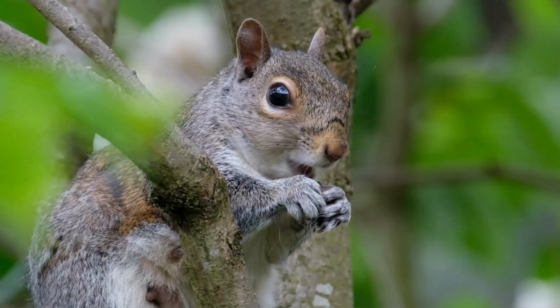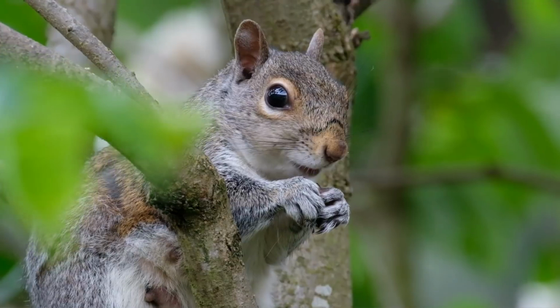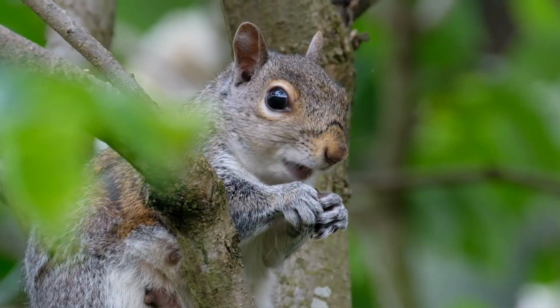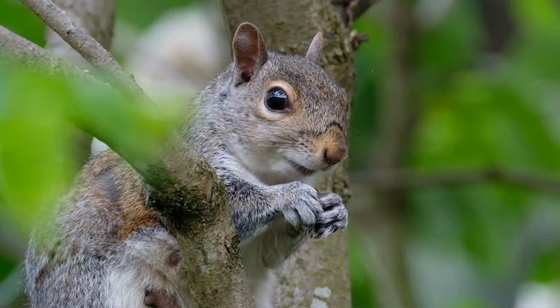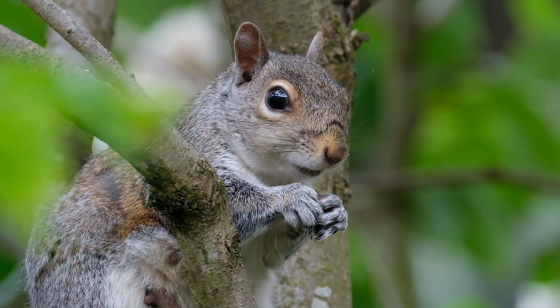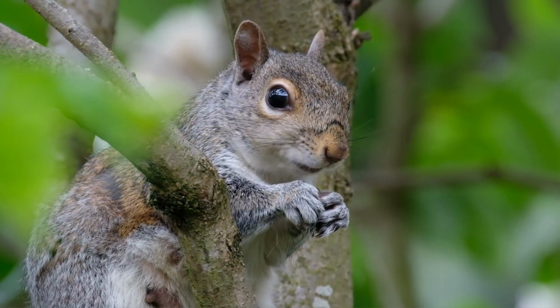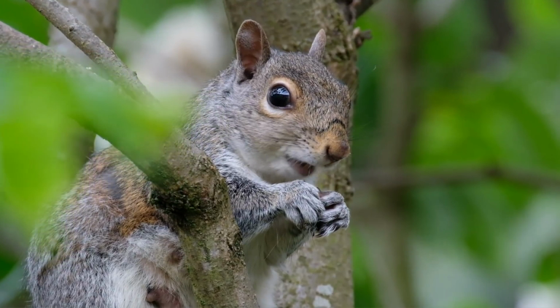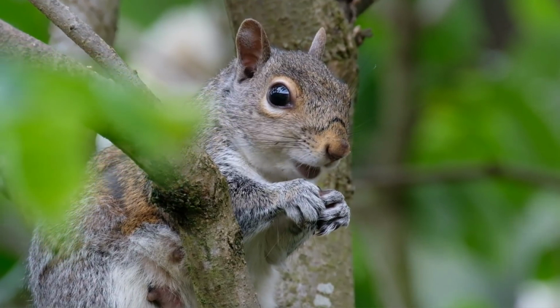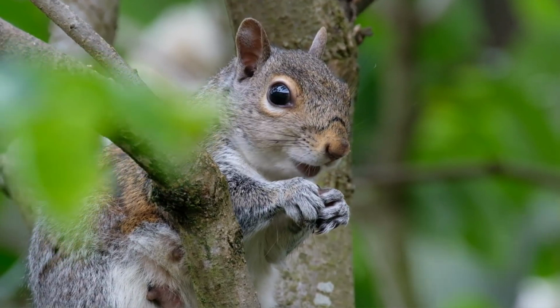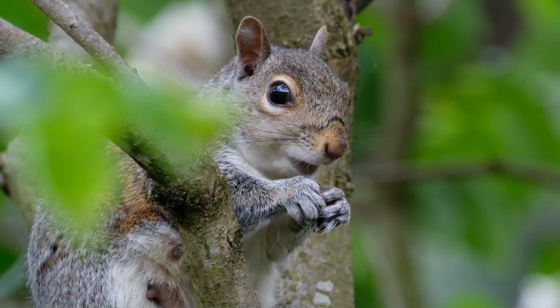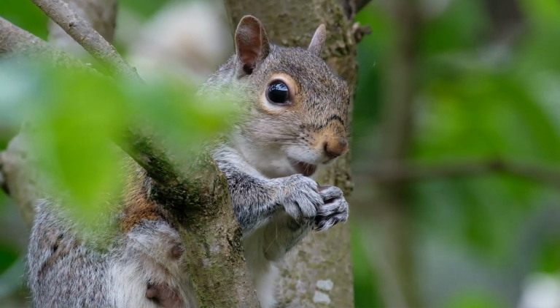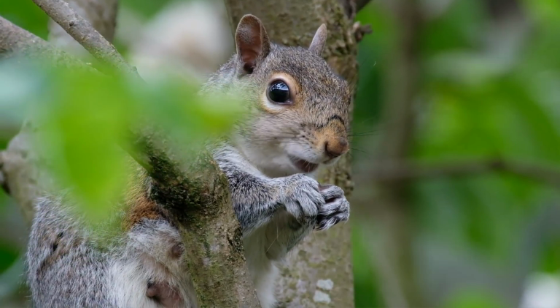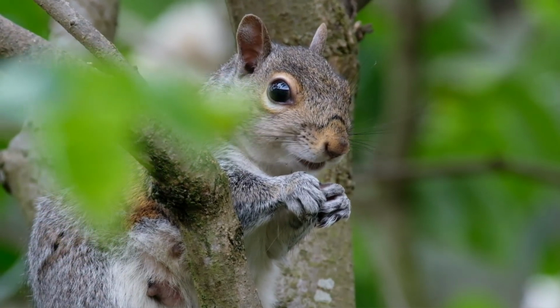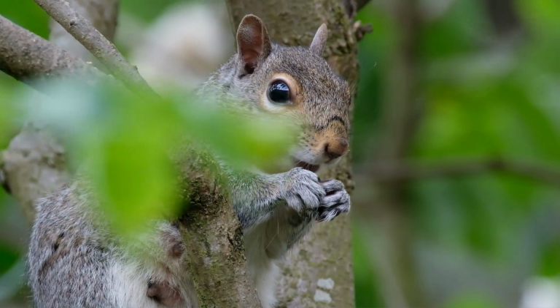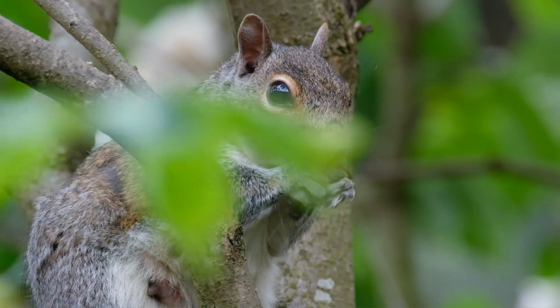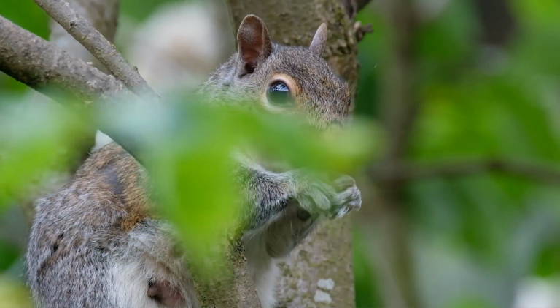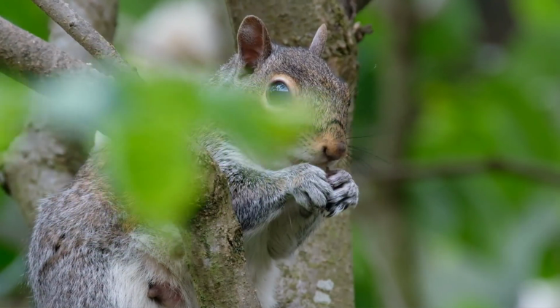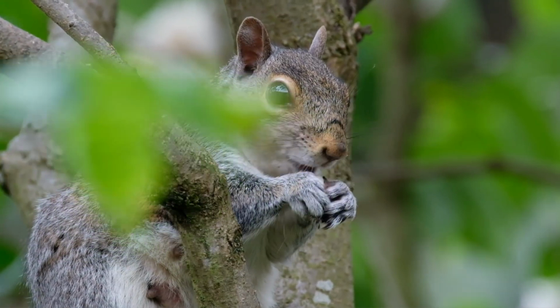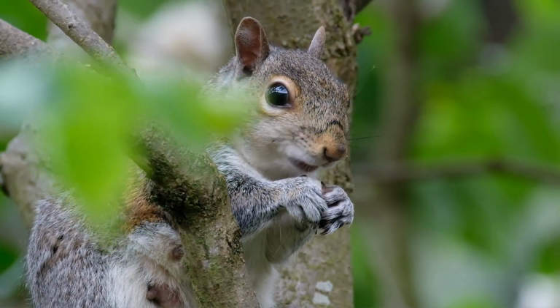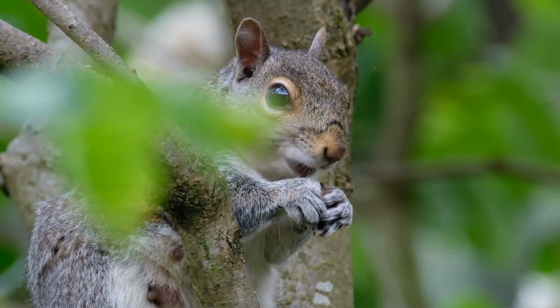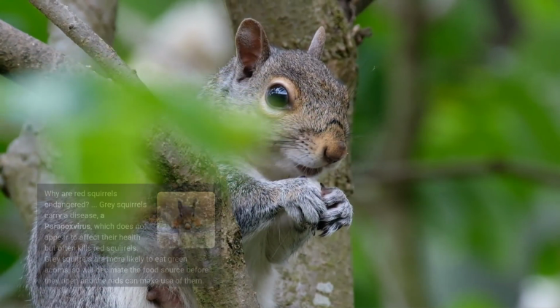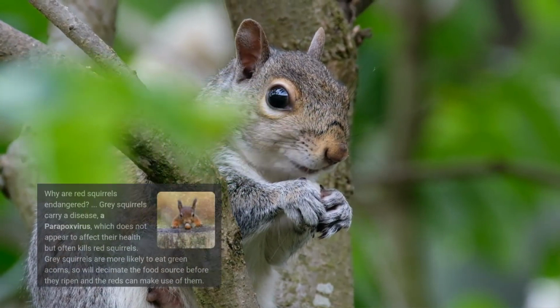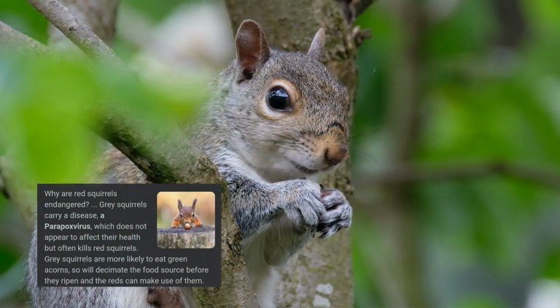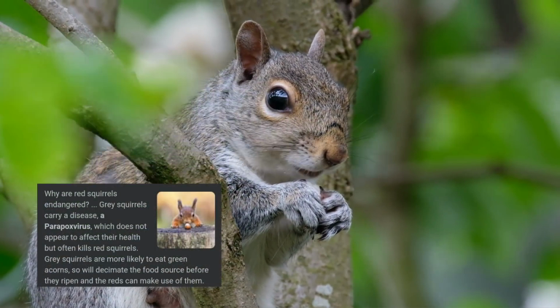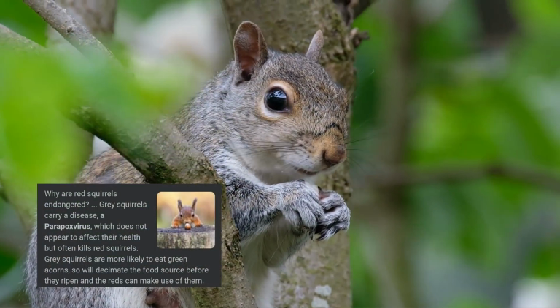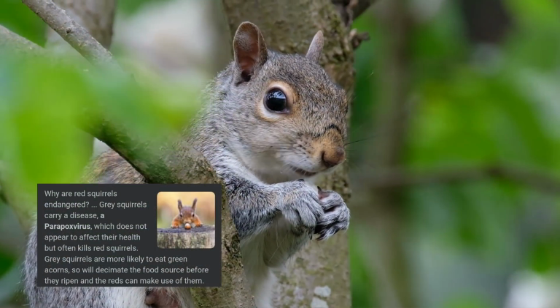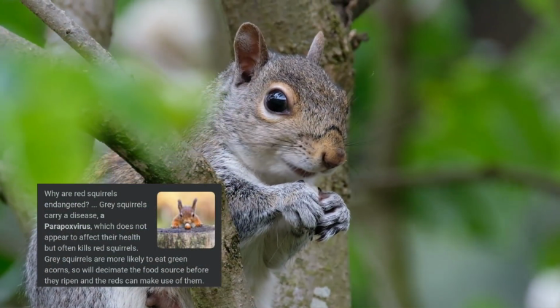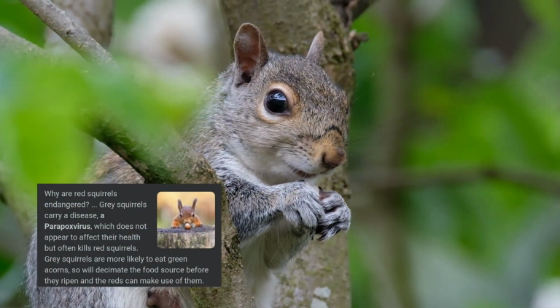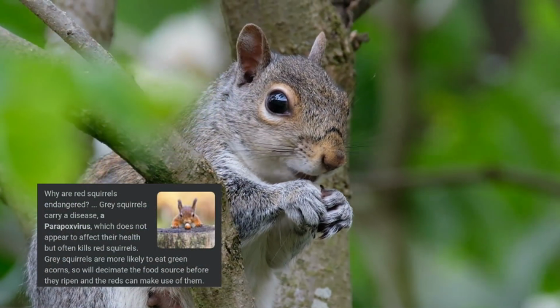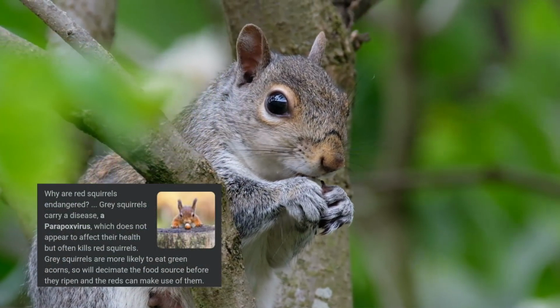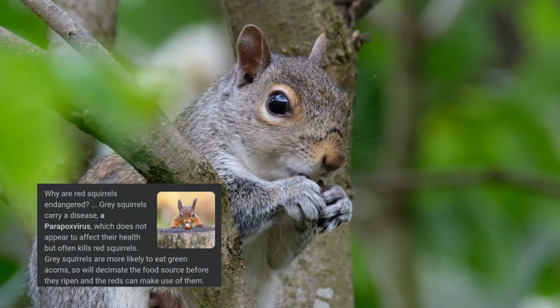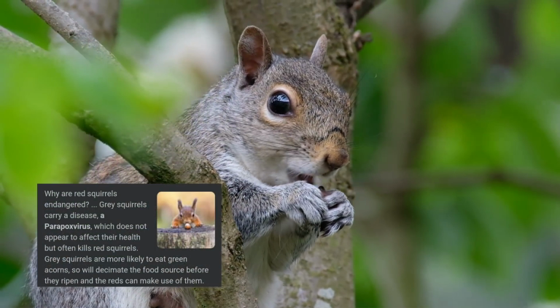Welcome. In this video we're going to talk about the native red squirrel and the invasive grey squirrel.